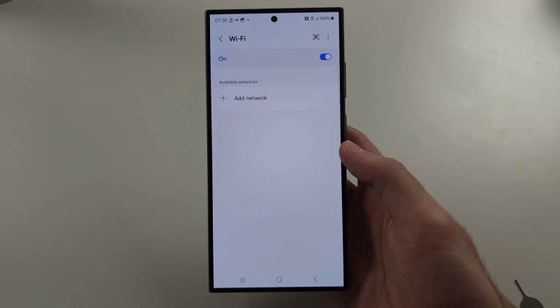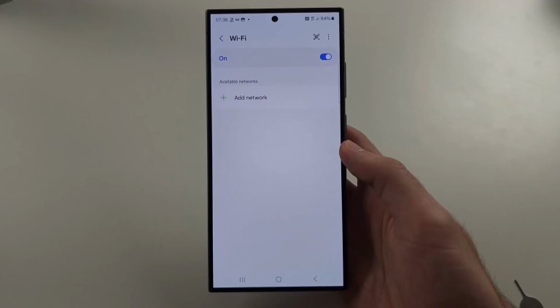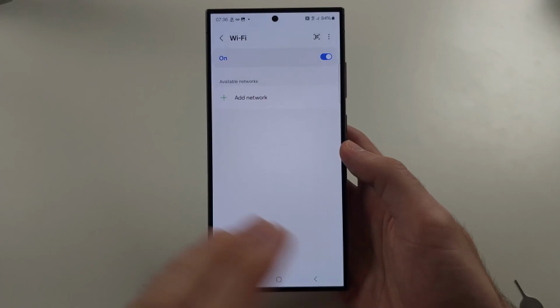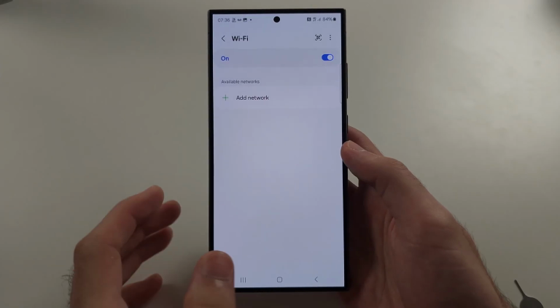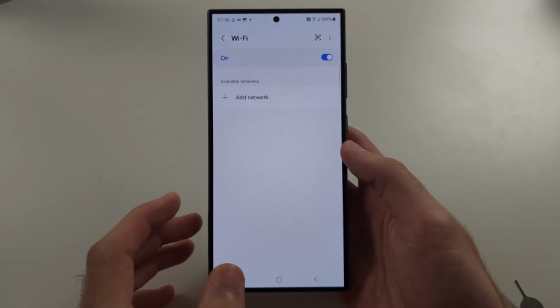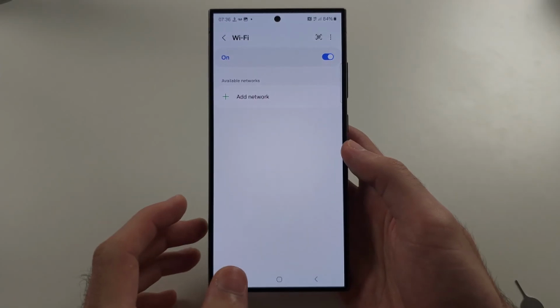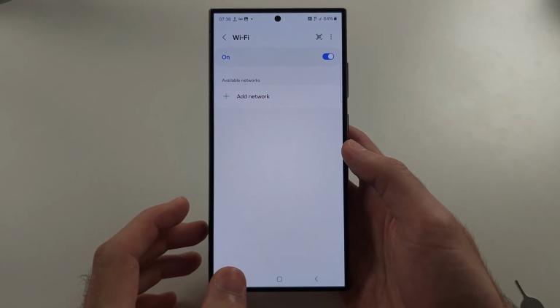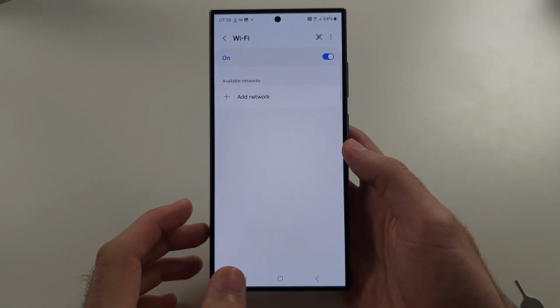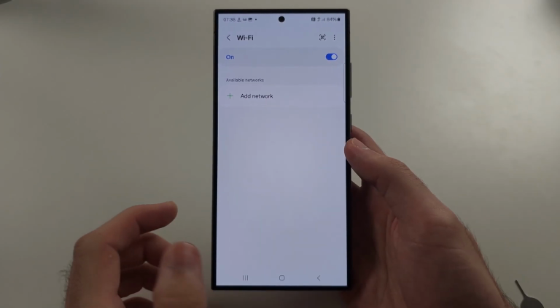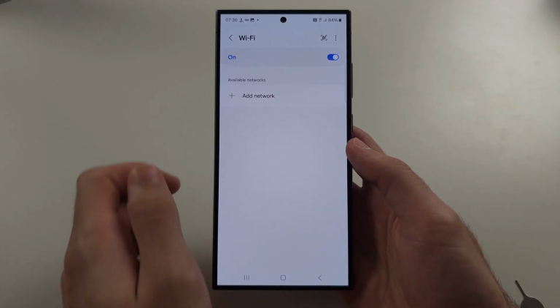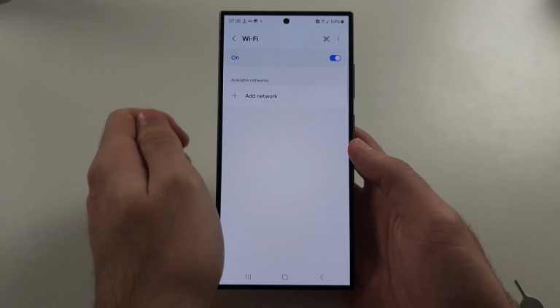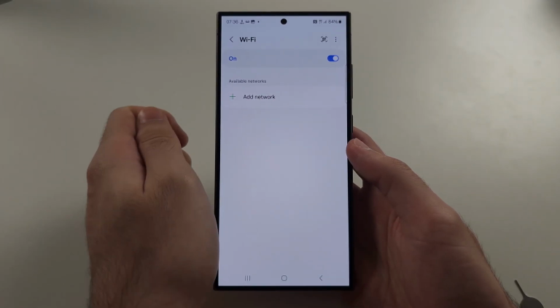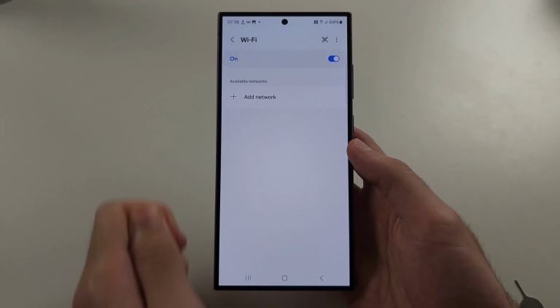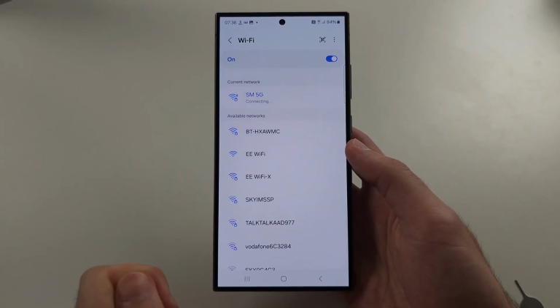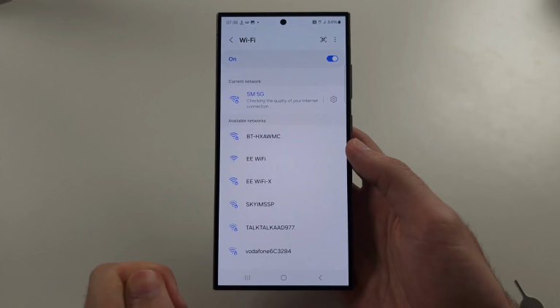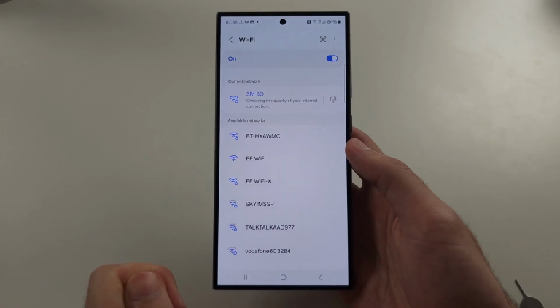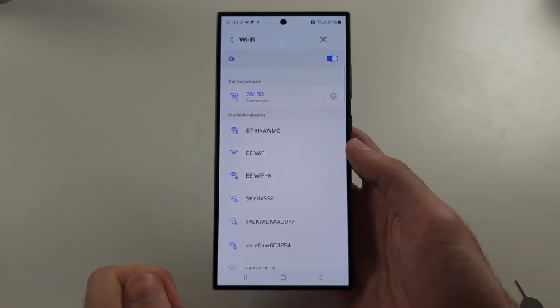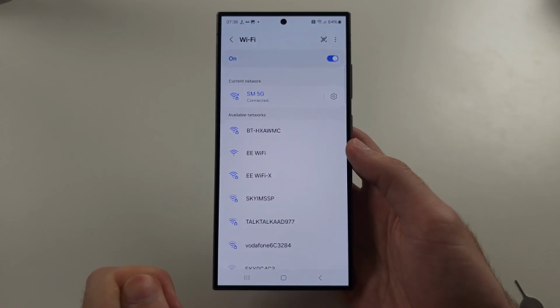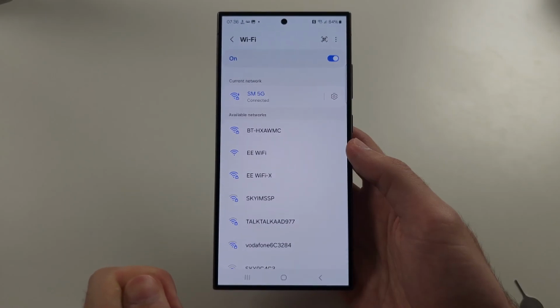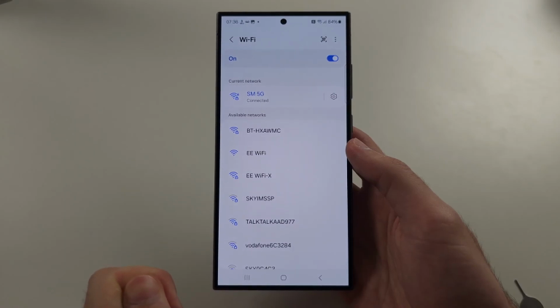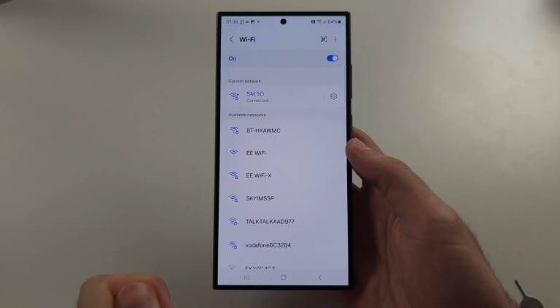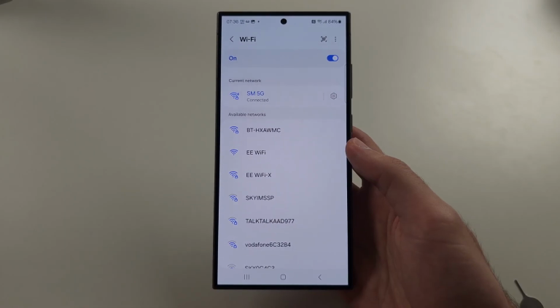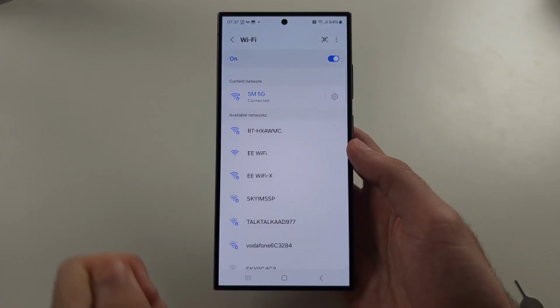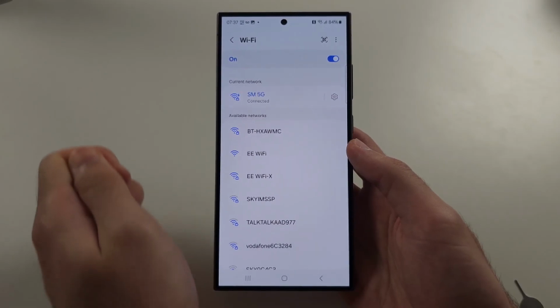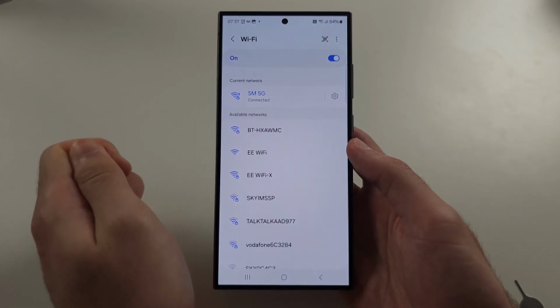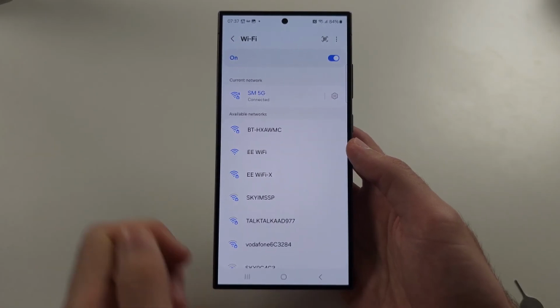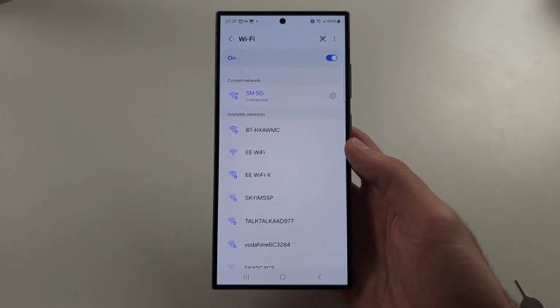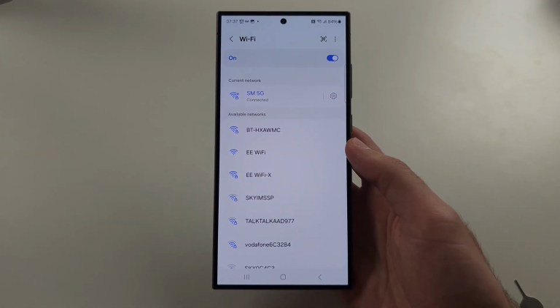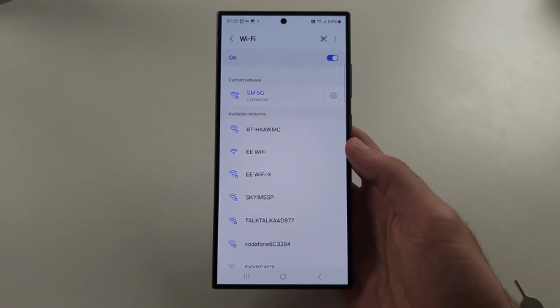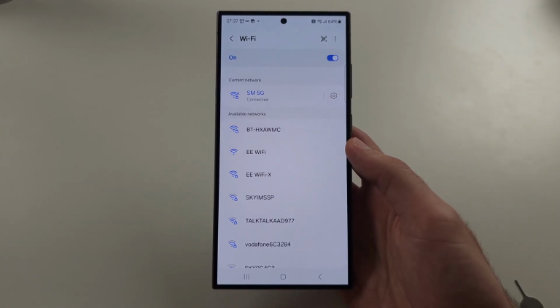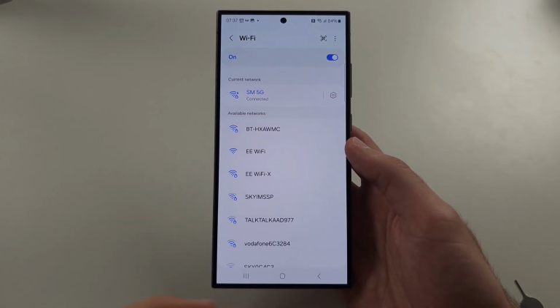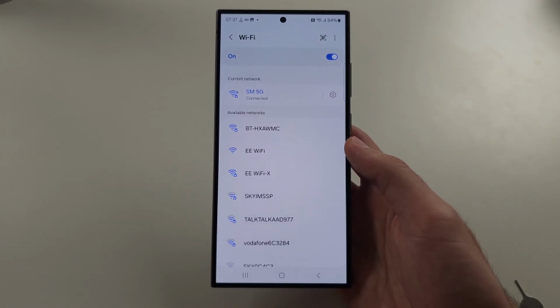If it's your Wi-Fi, unplug the router cable and then plug it back in and wait.